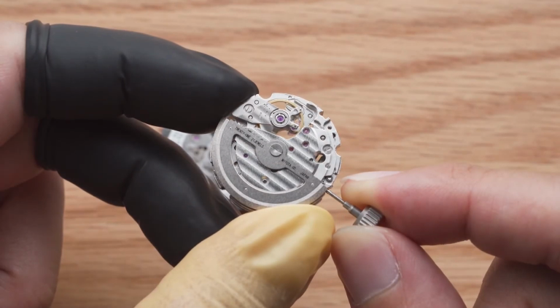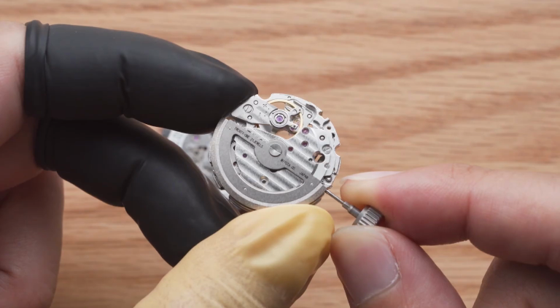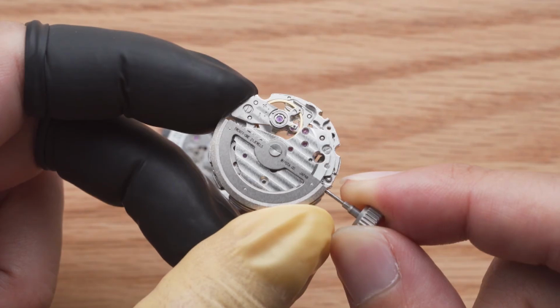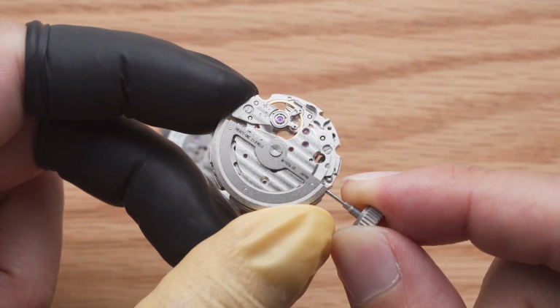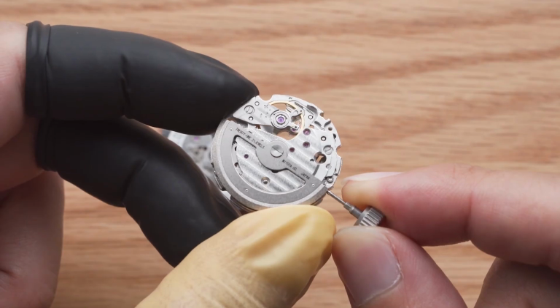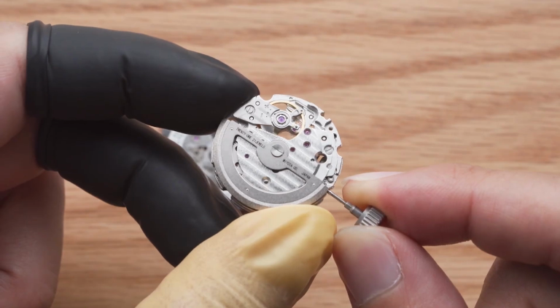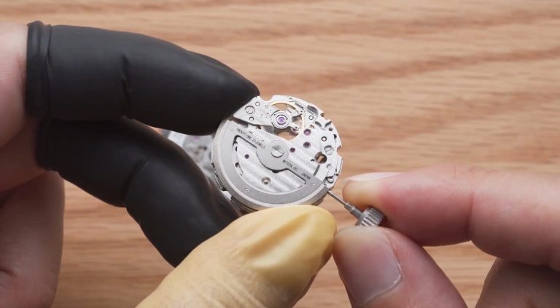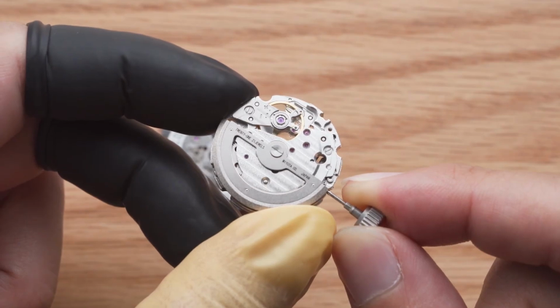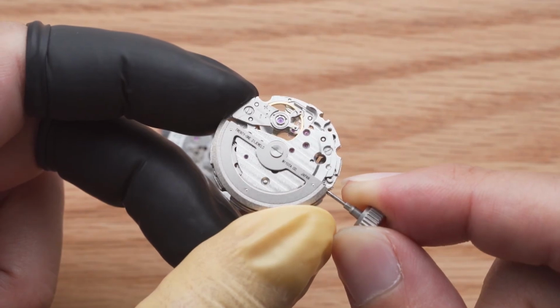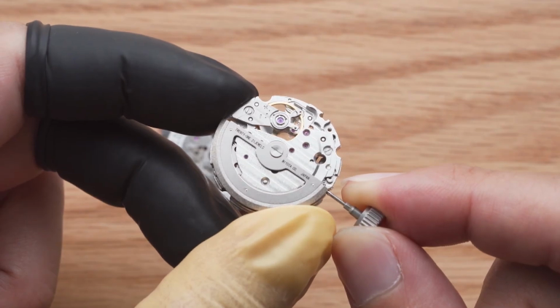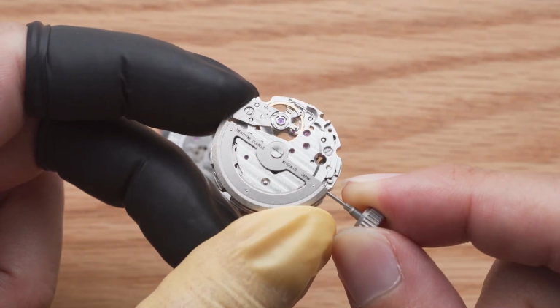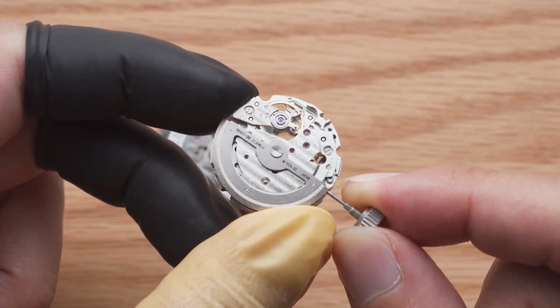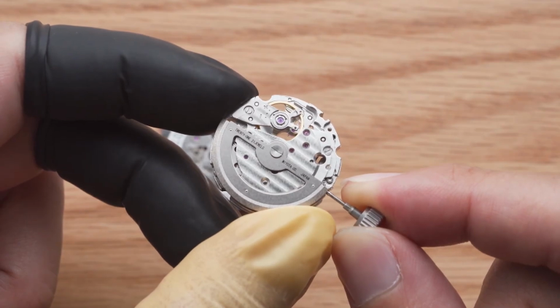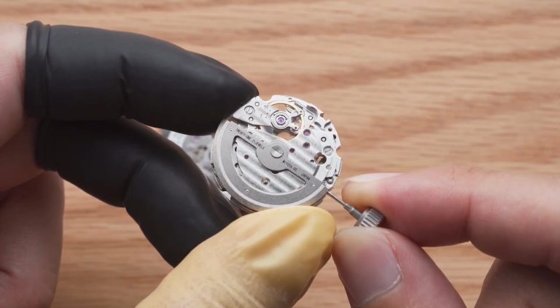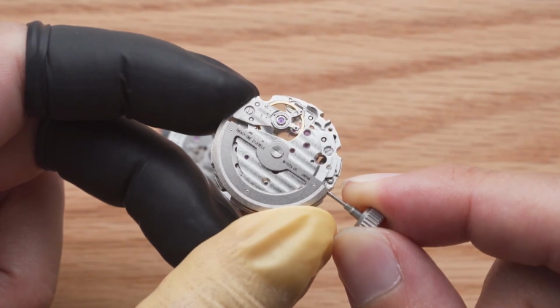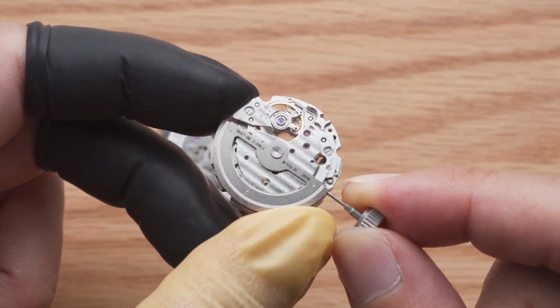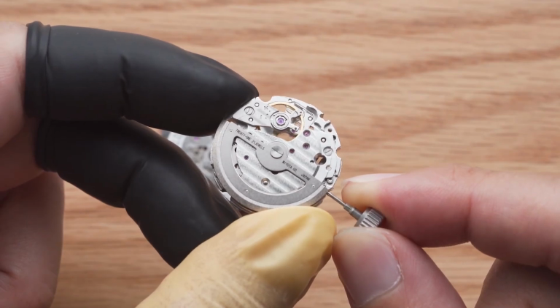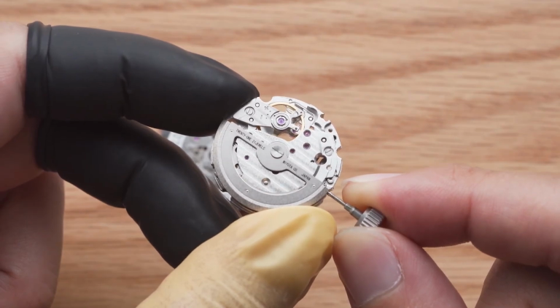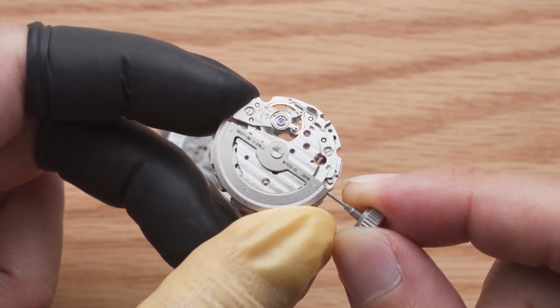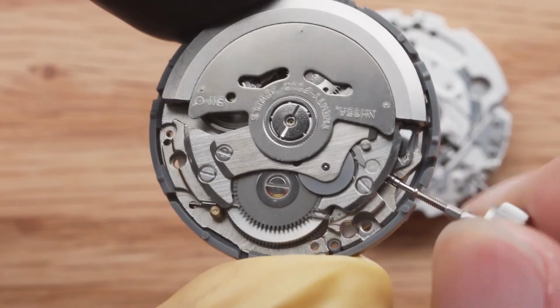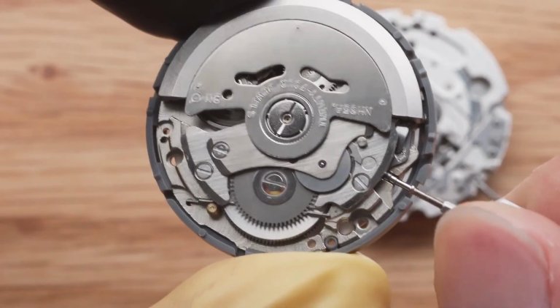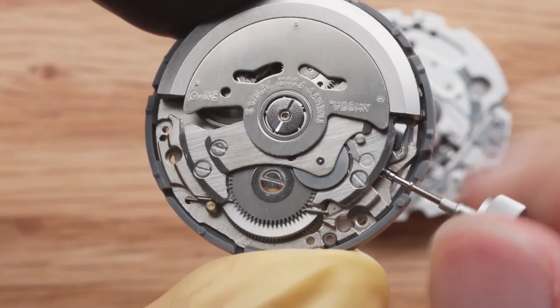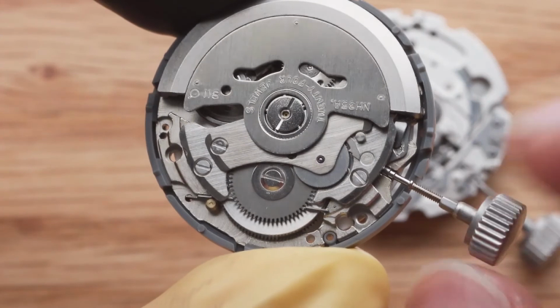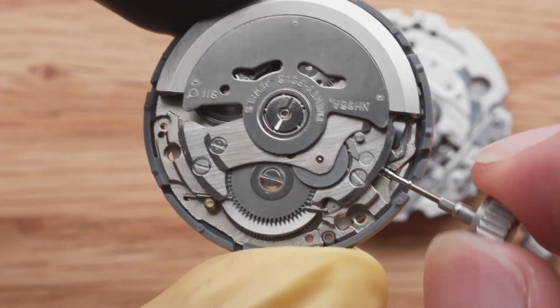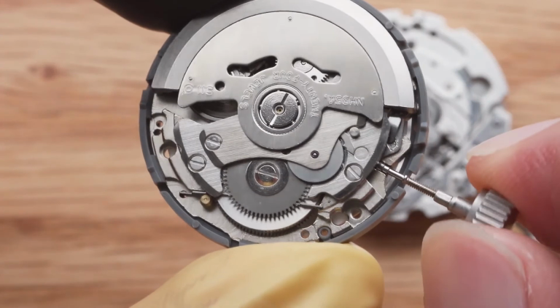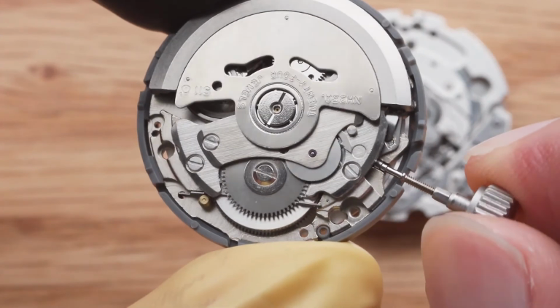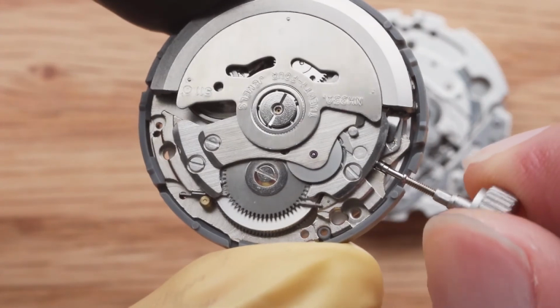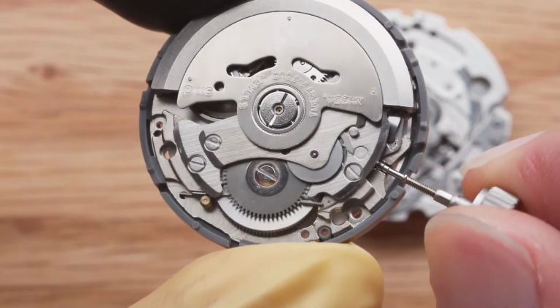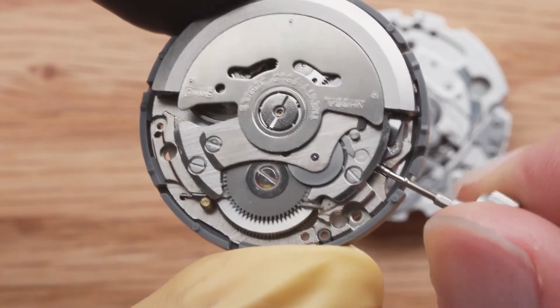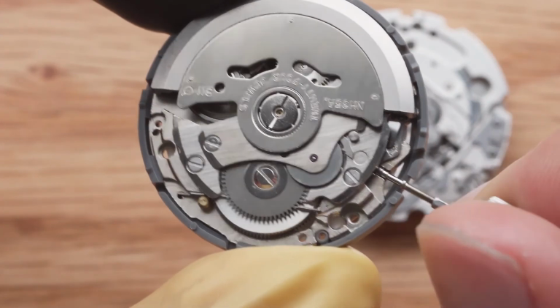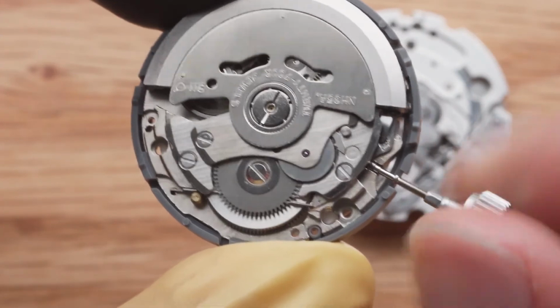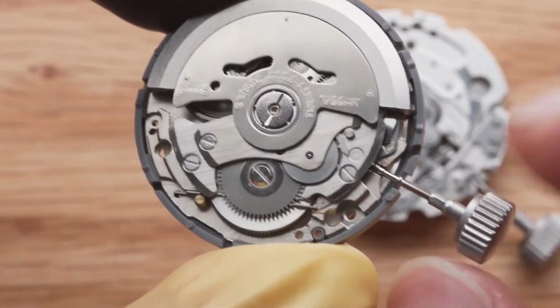A good rule of thumb is not to touch anything that moves in the movement unless you know what you are doing with the individual components.